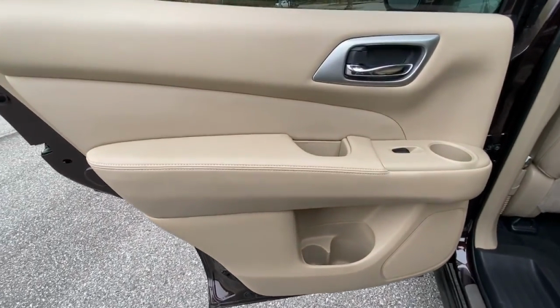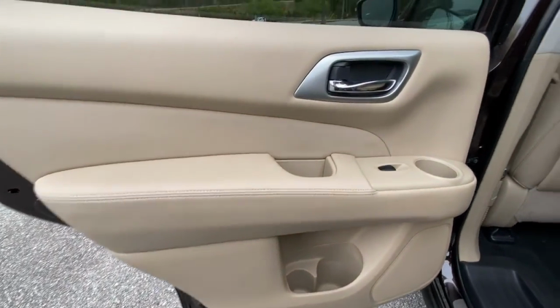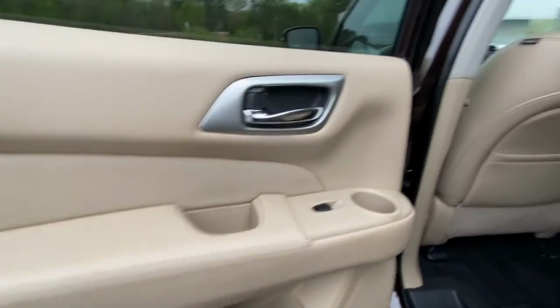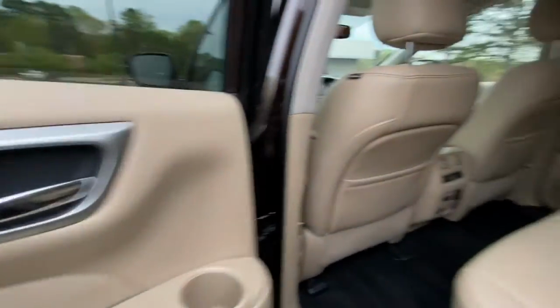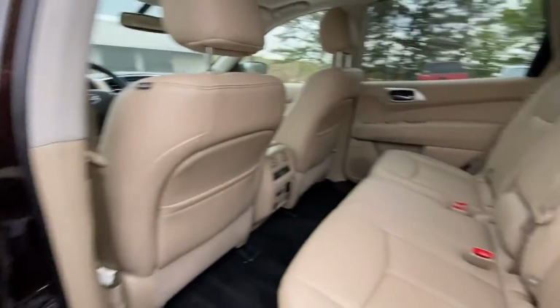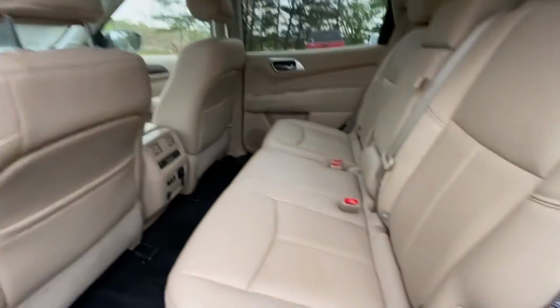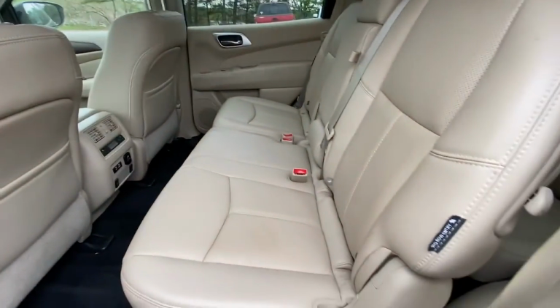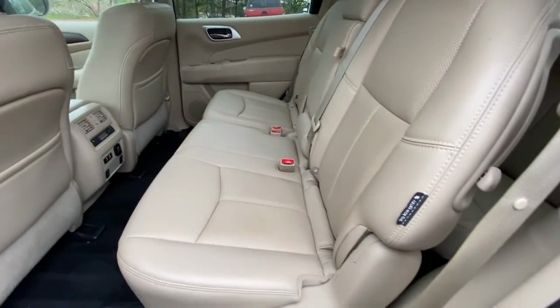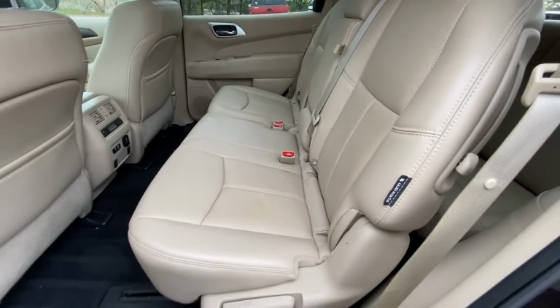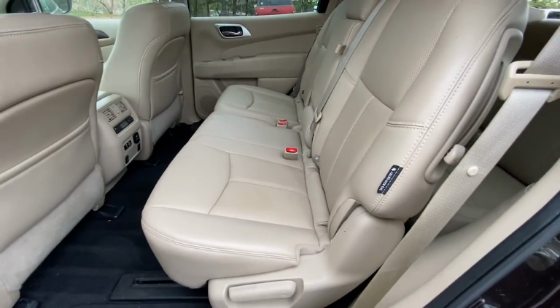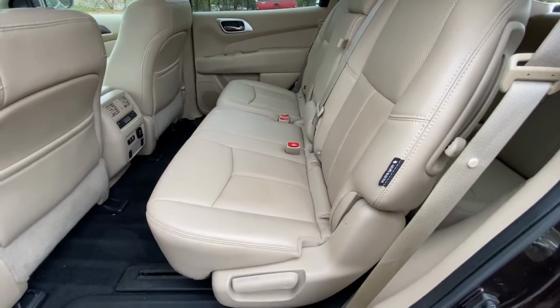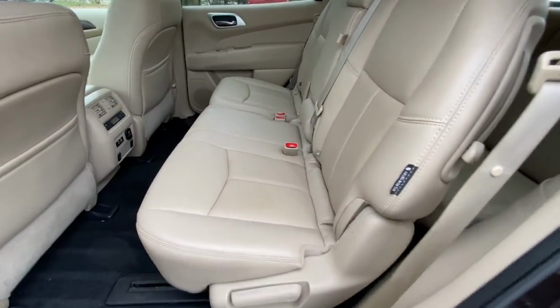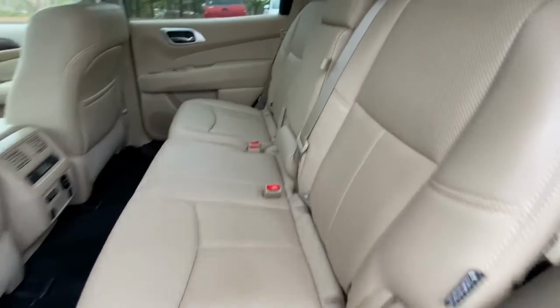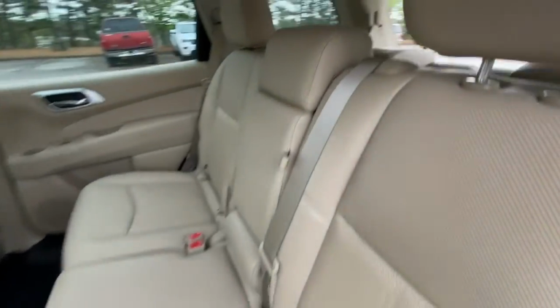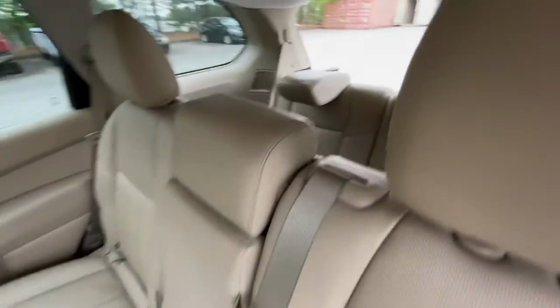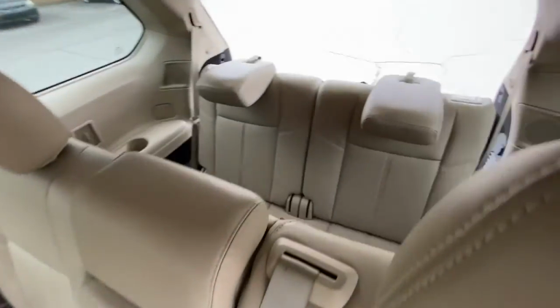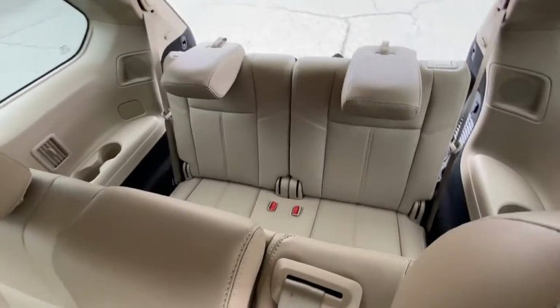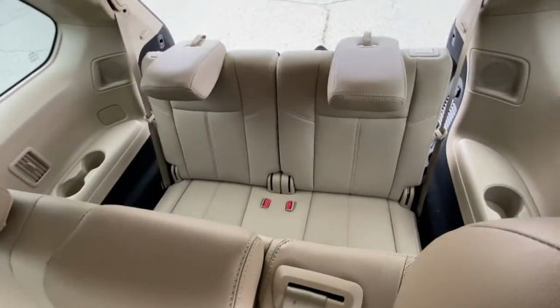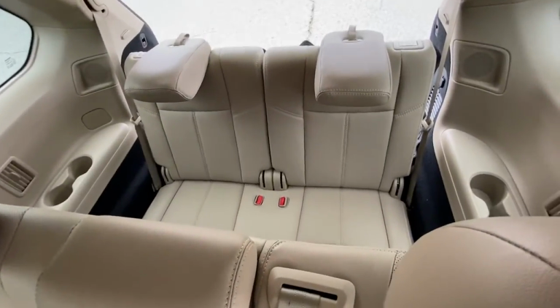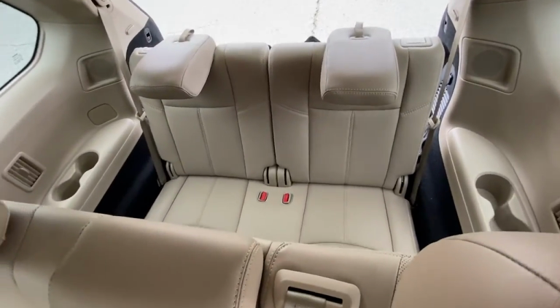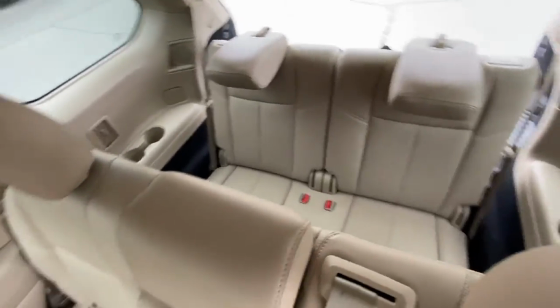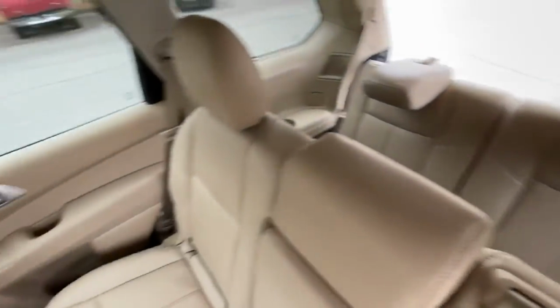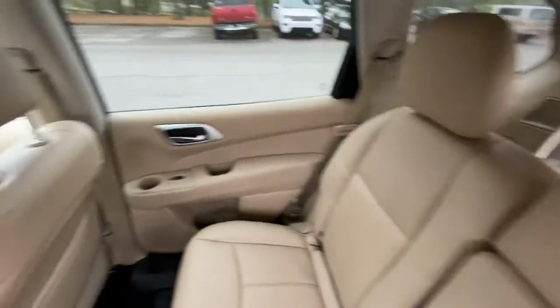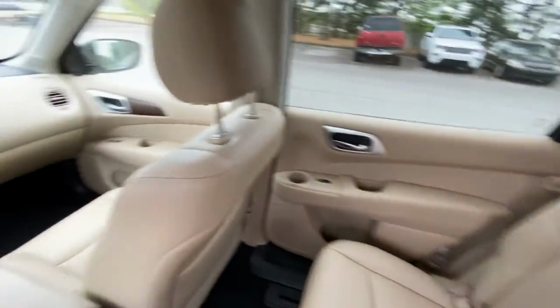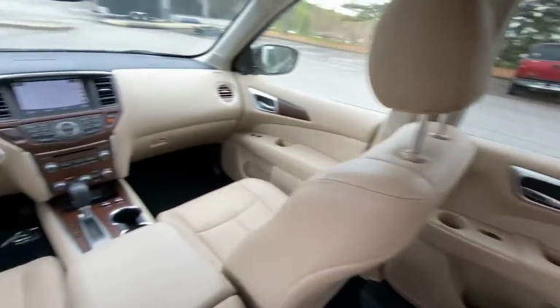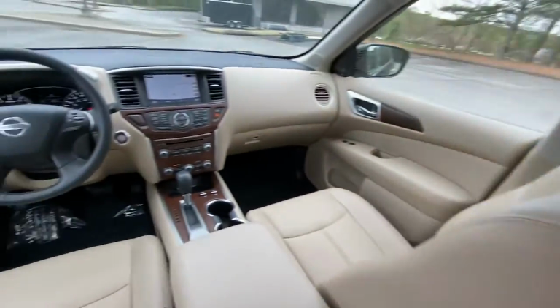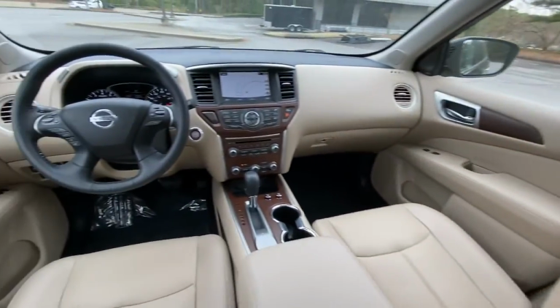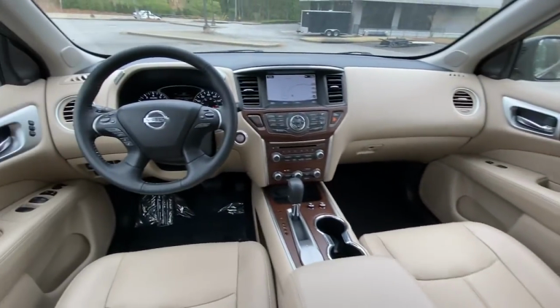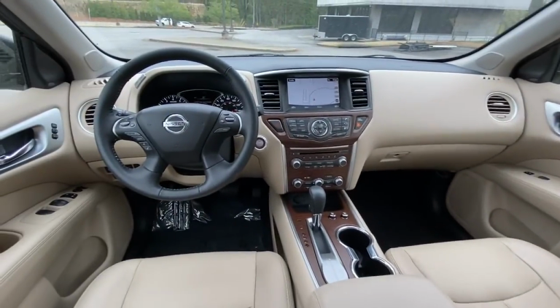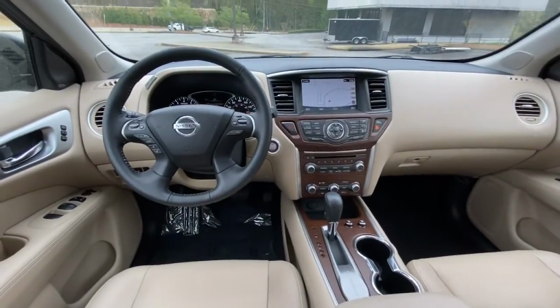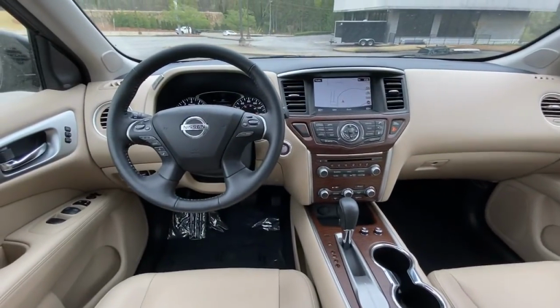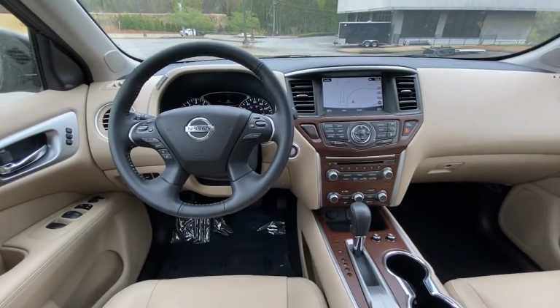You deserve the strength and security this Pathfinder has to offer. Our team will give you an outstanding test drive experience. Stop in today.